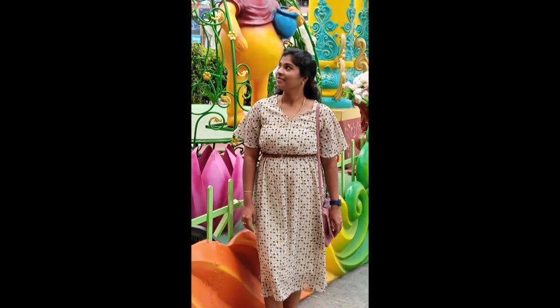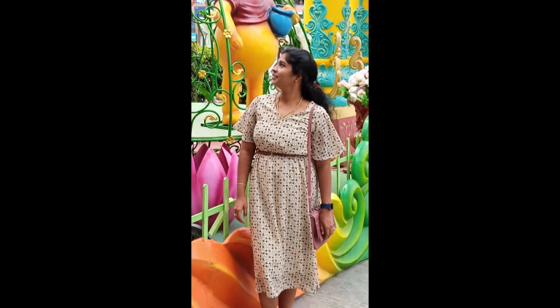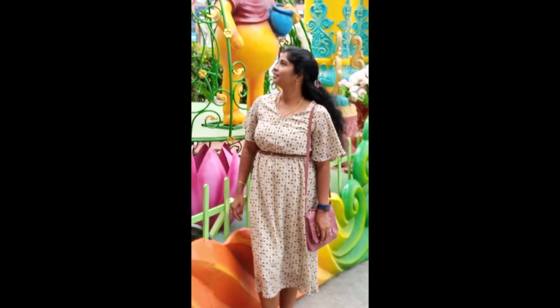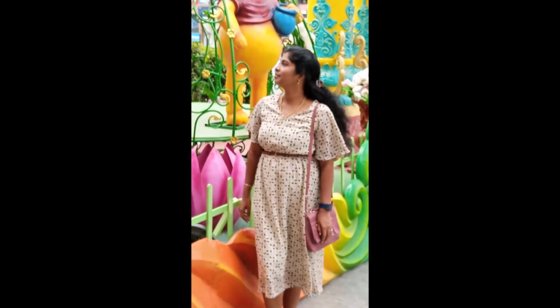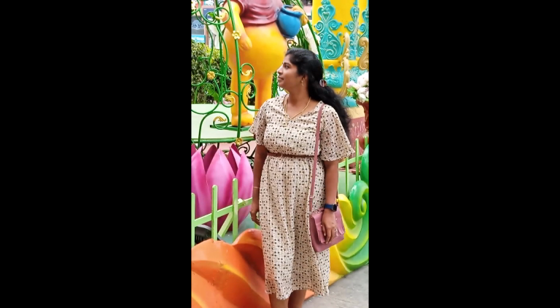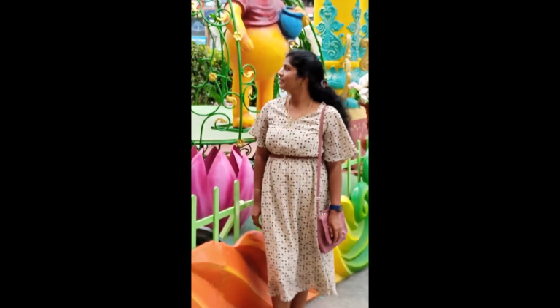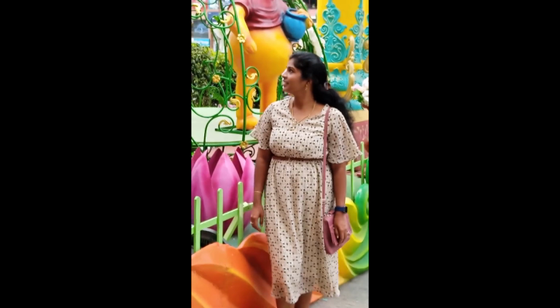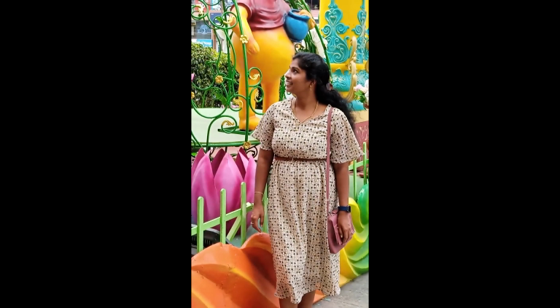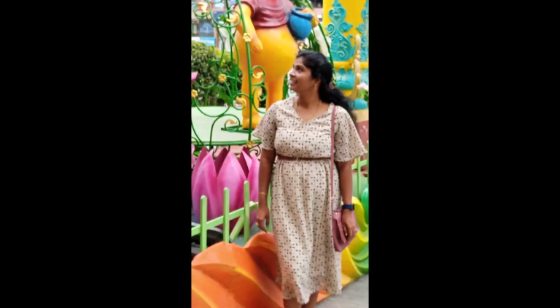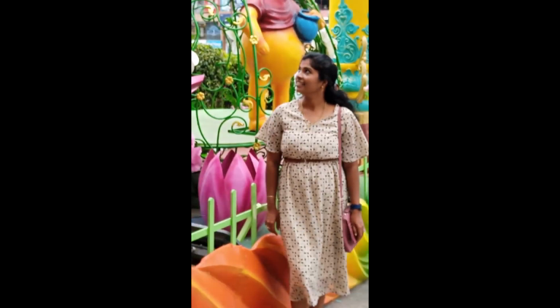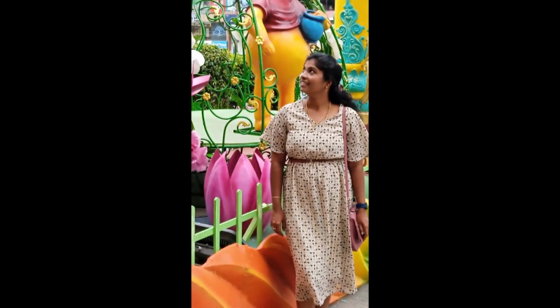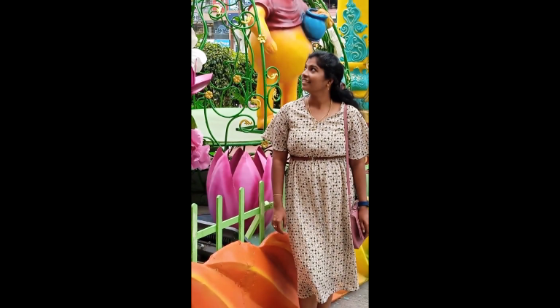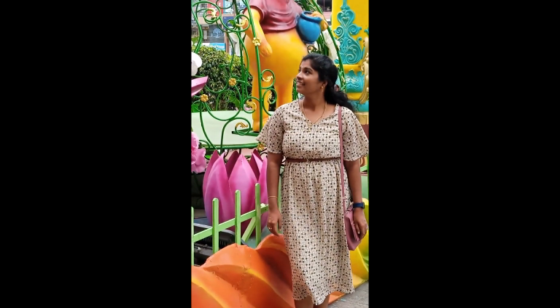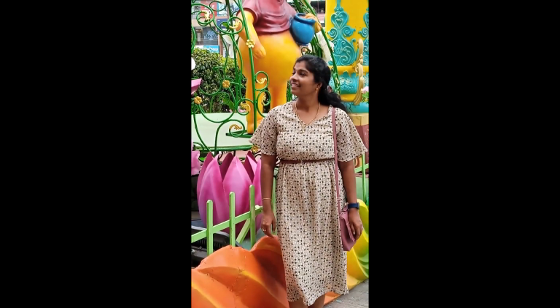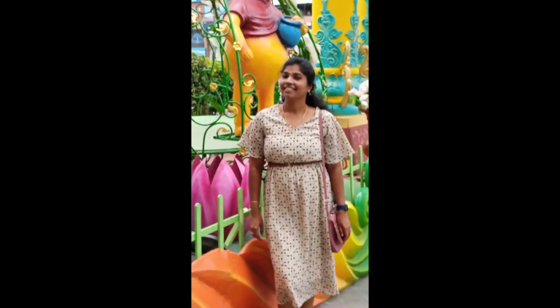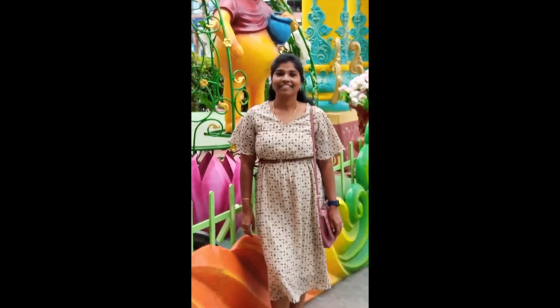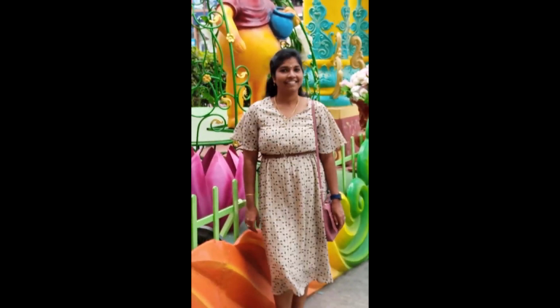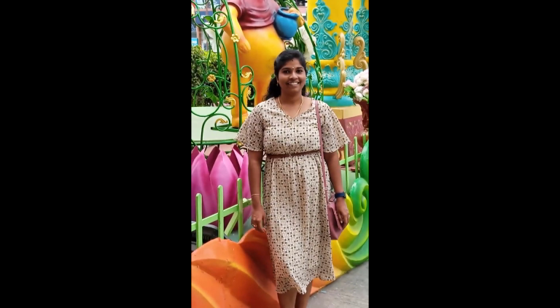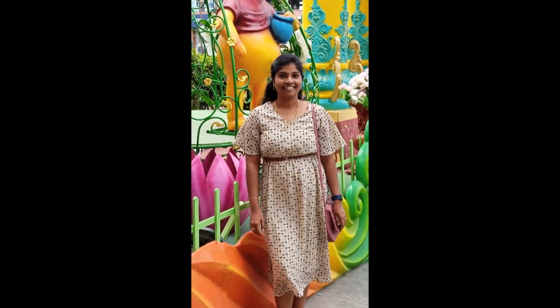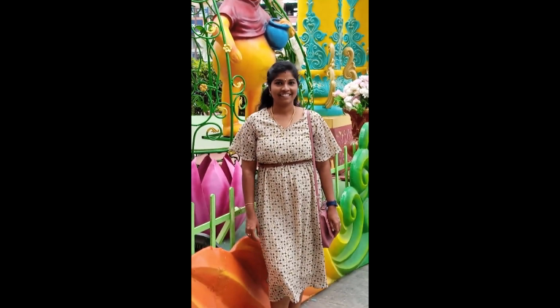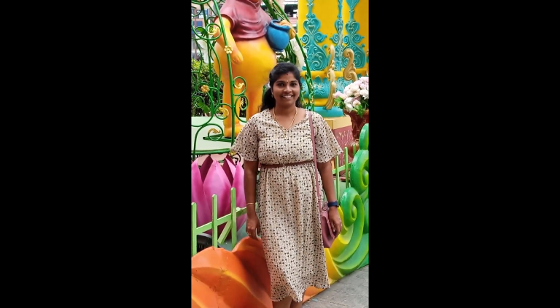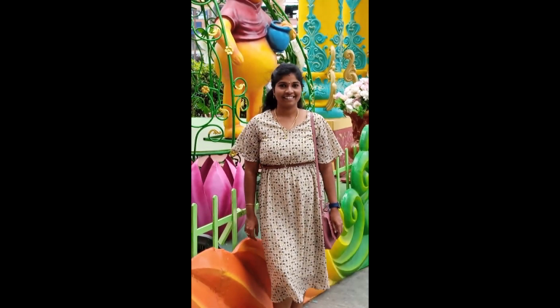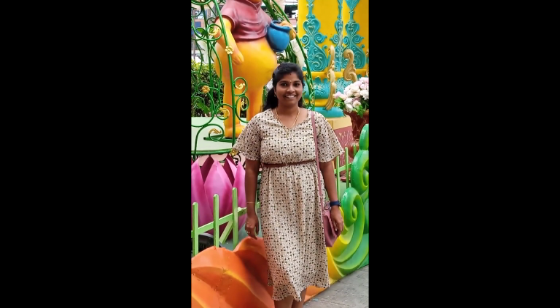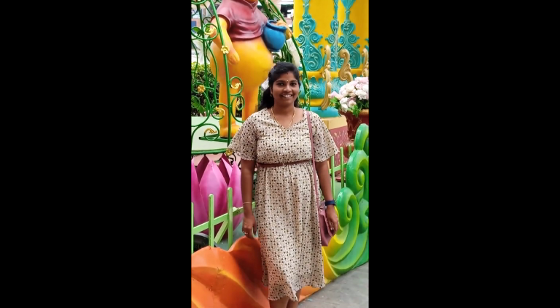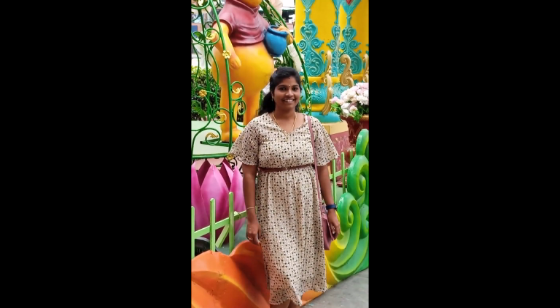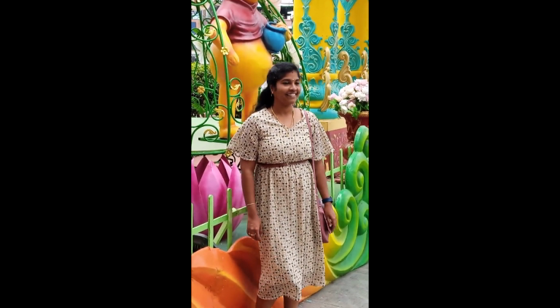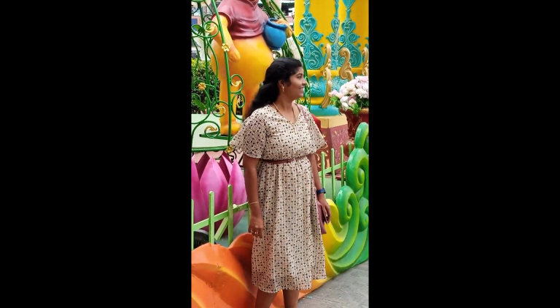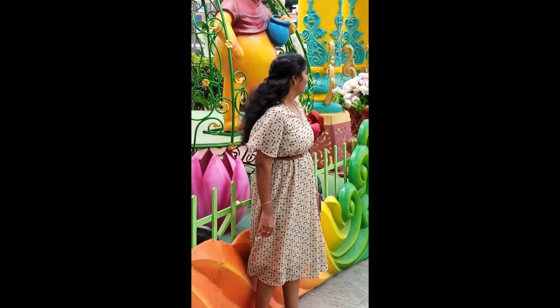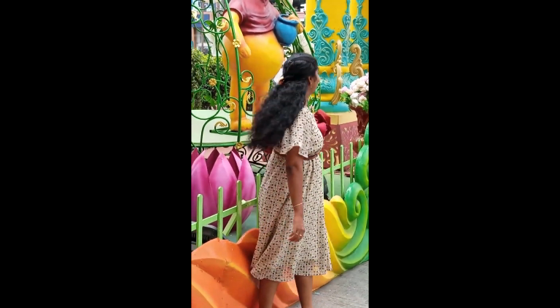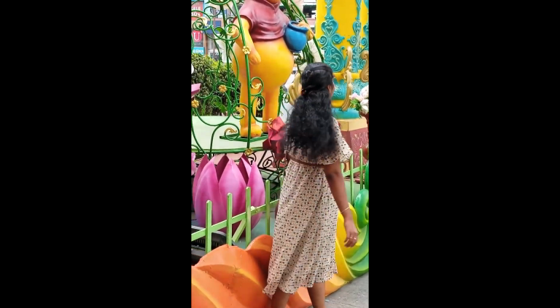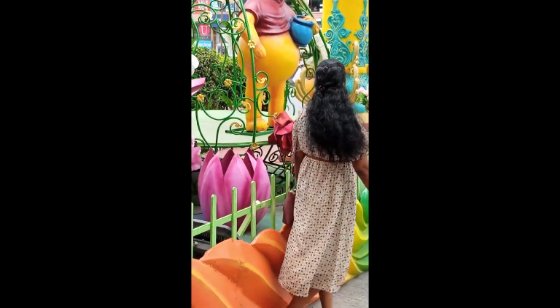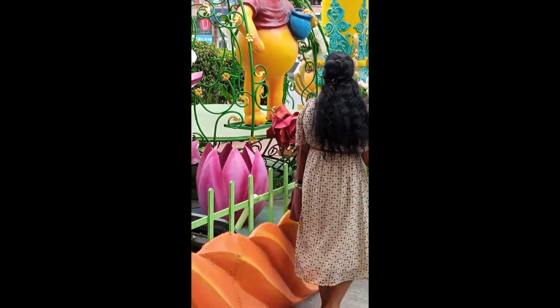Hi friends, today we are going to visit my shopping vlog. We are going to see how to go.